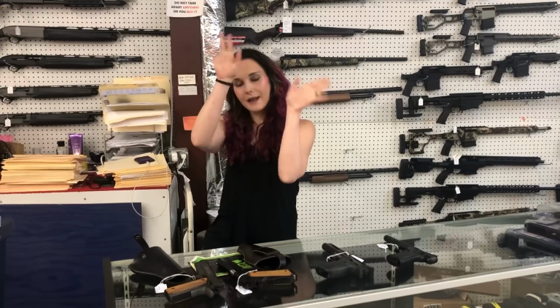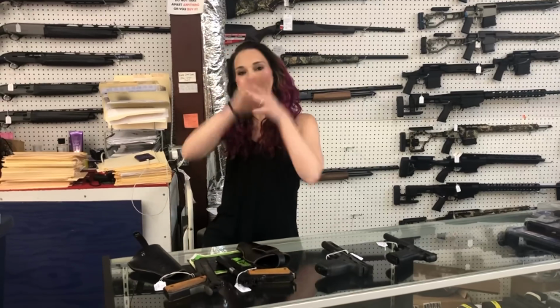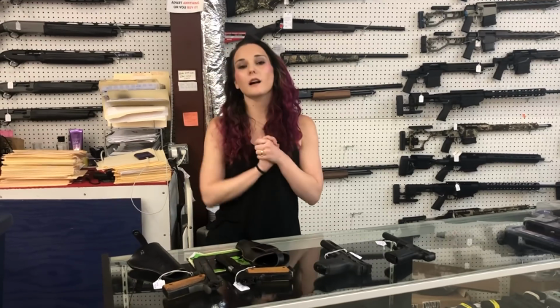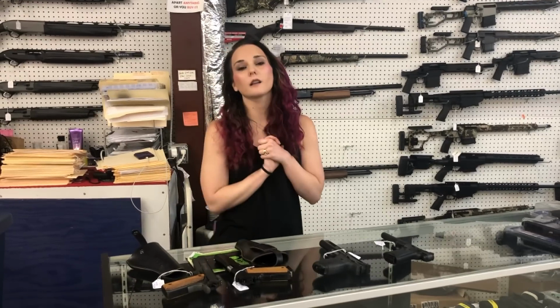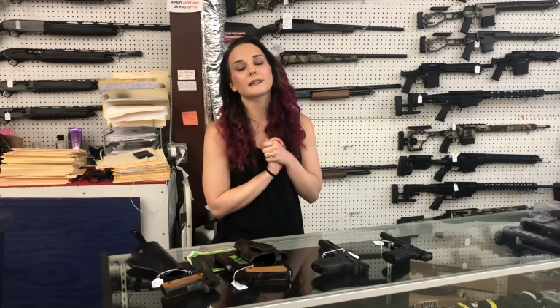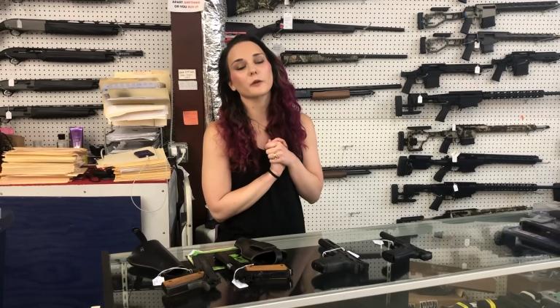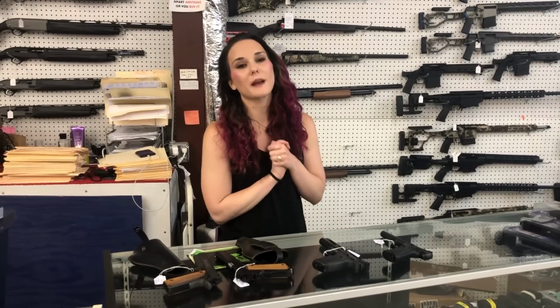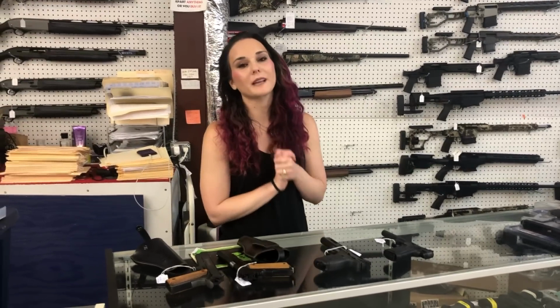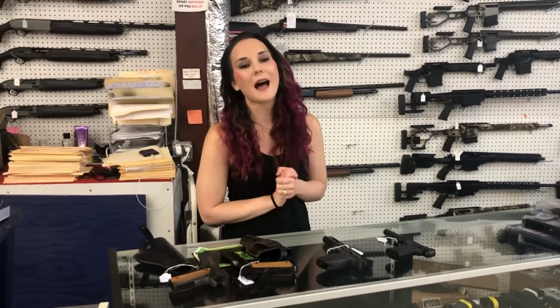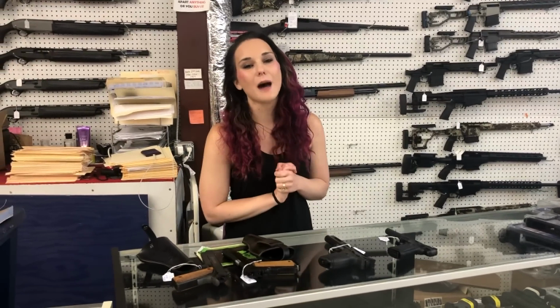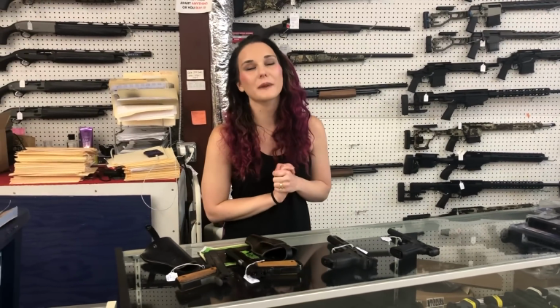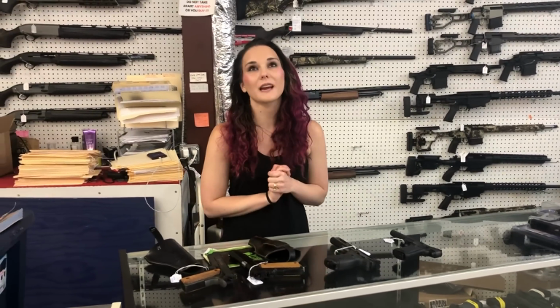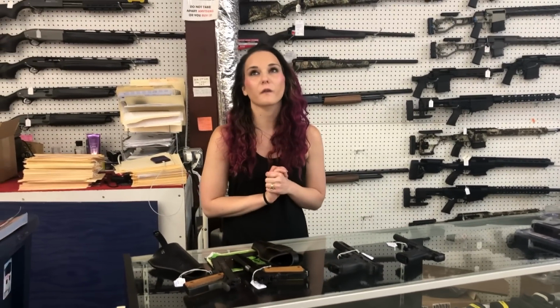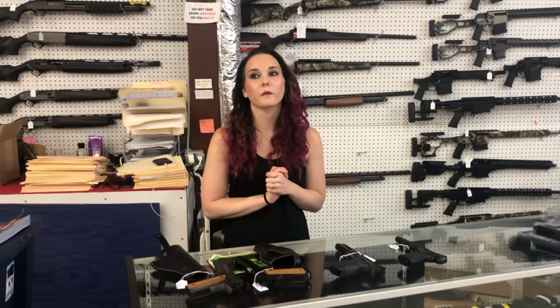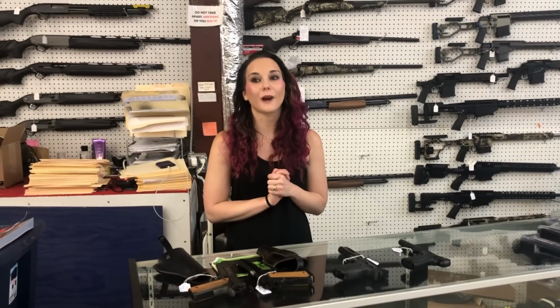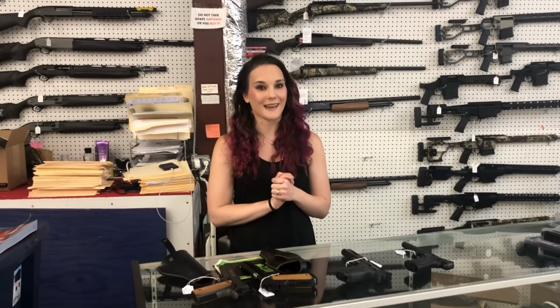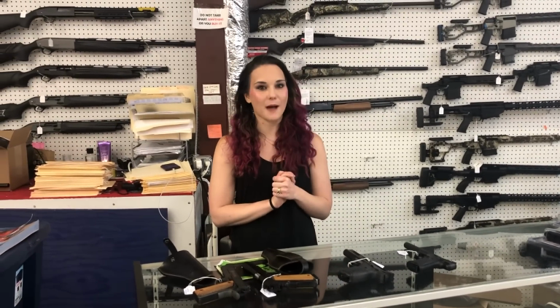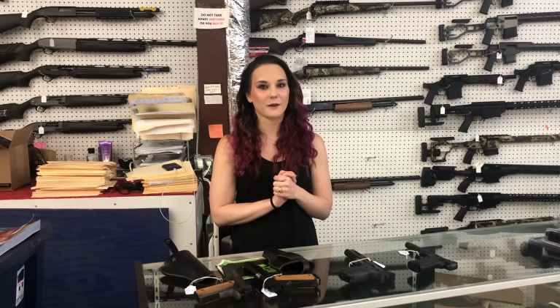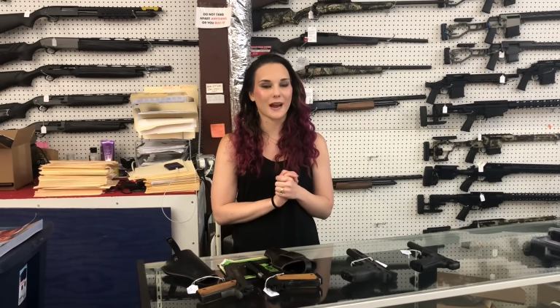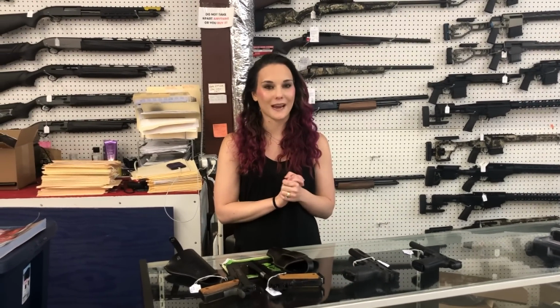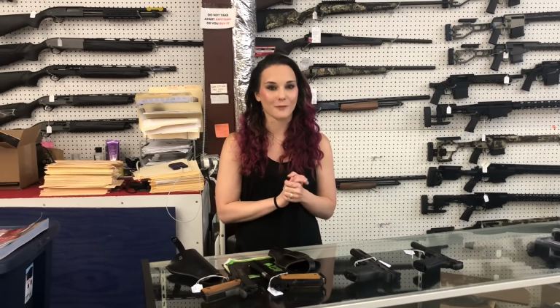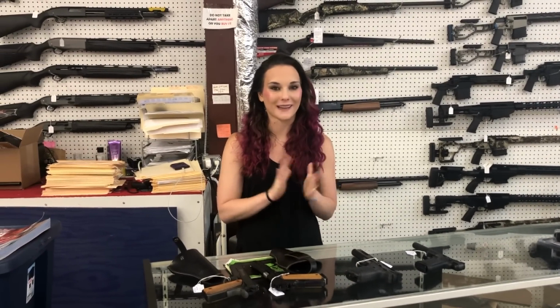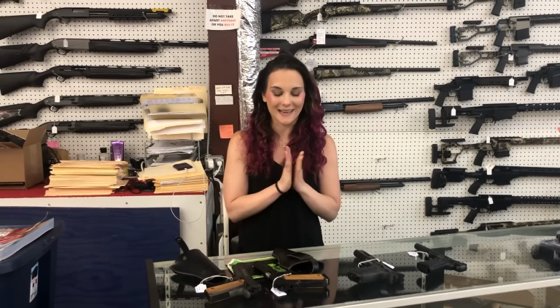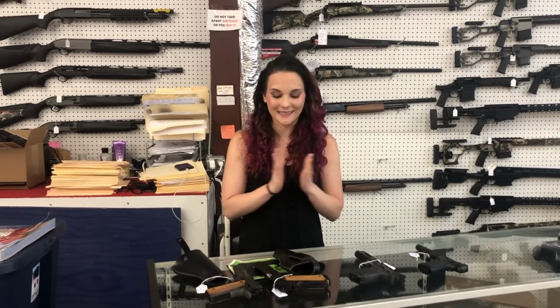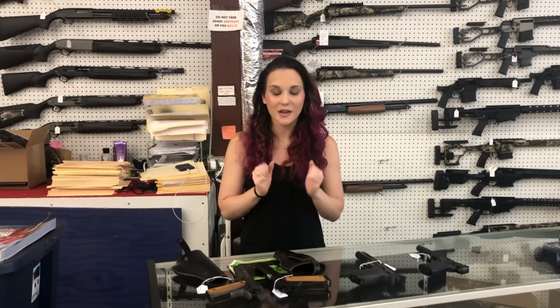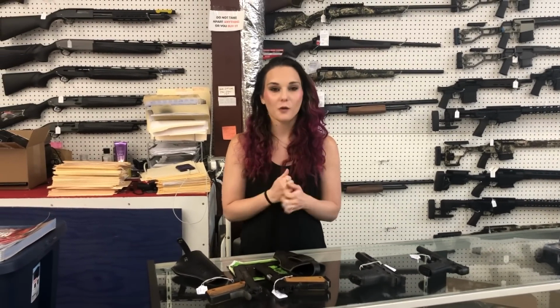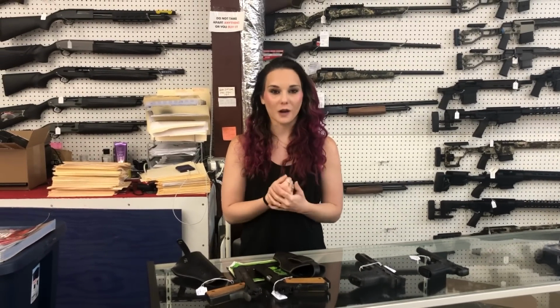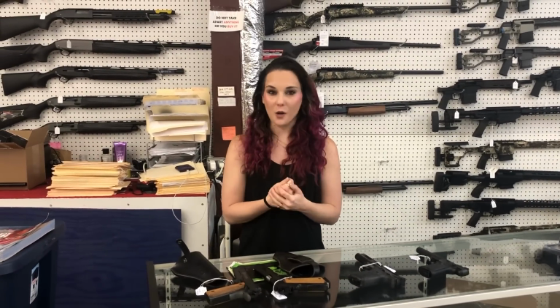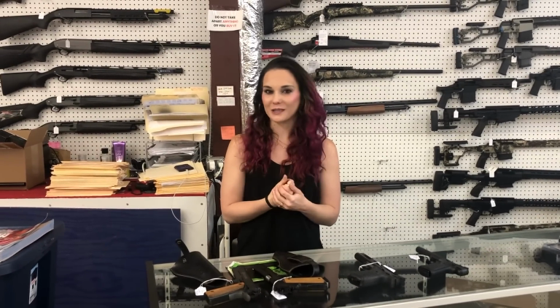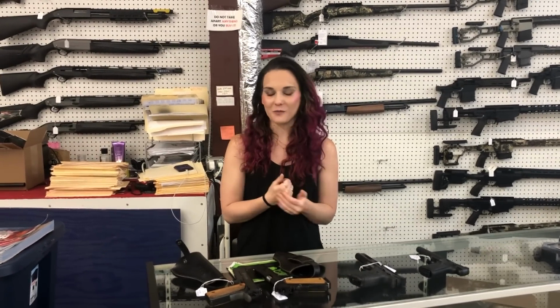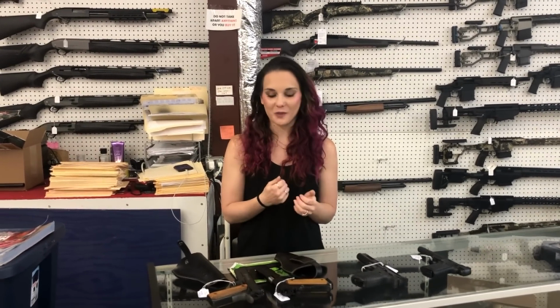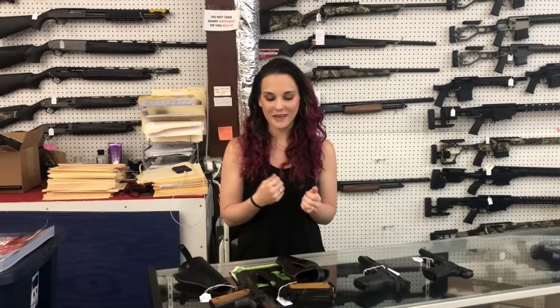Hey y'all, it's Amber from XL. Happy Friday, everybody. Yes, we're almost done with the week.